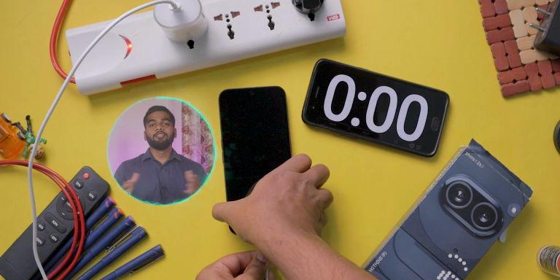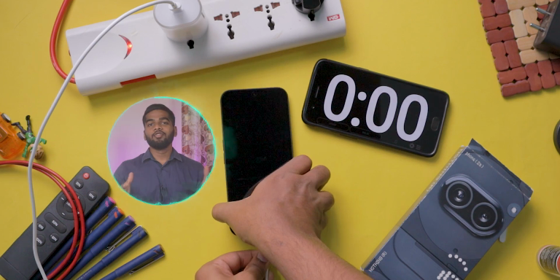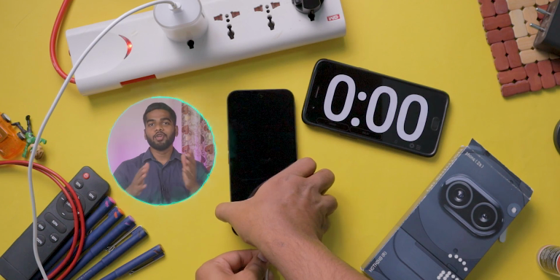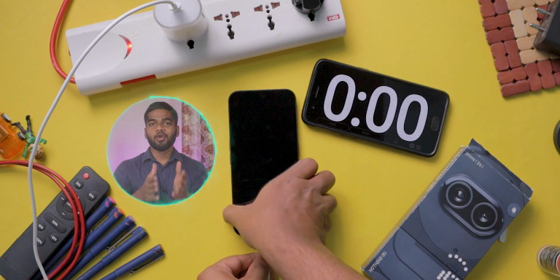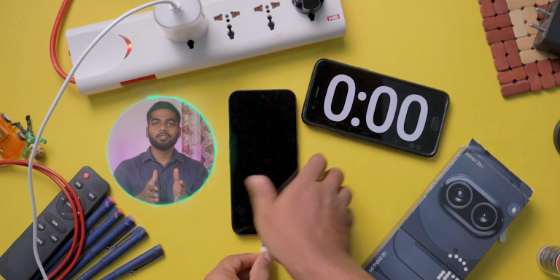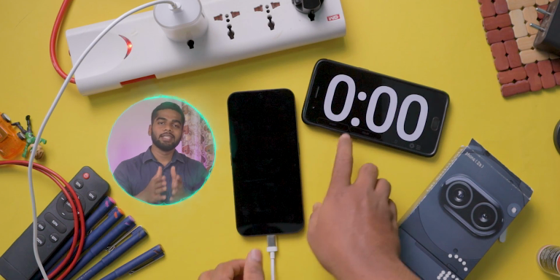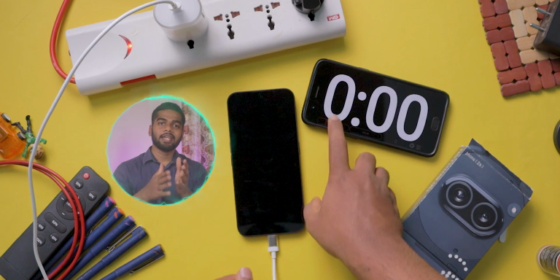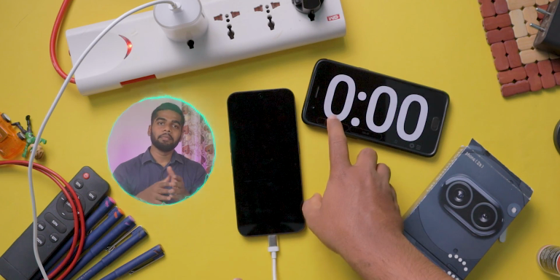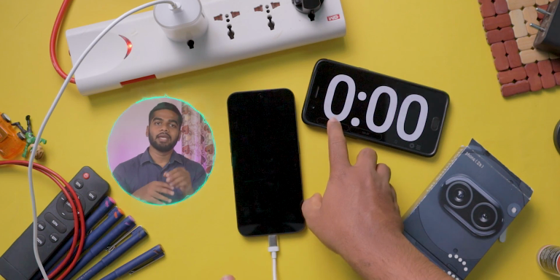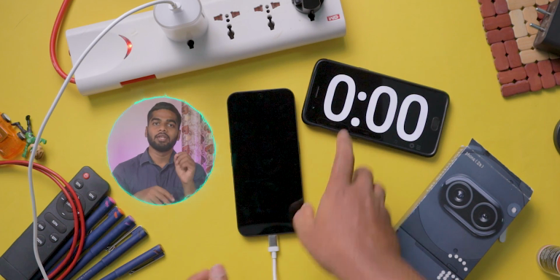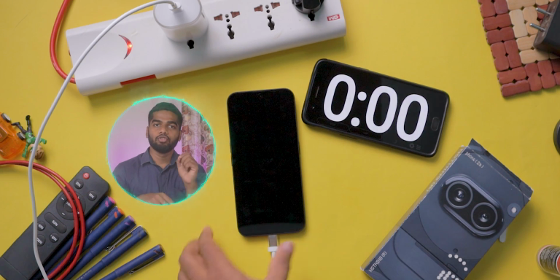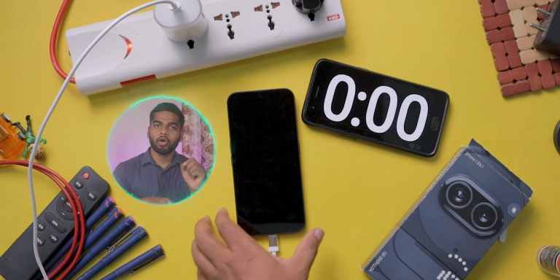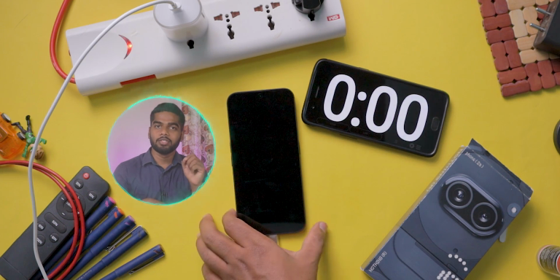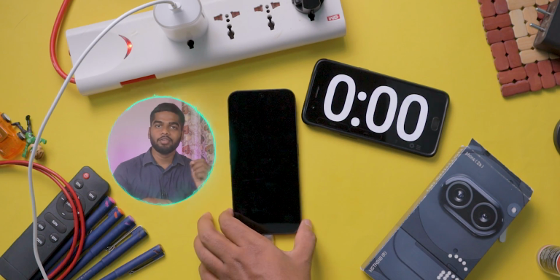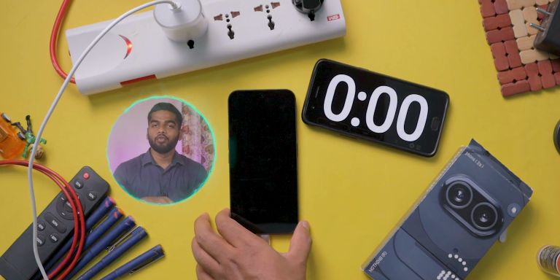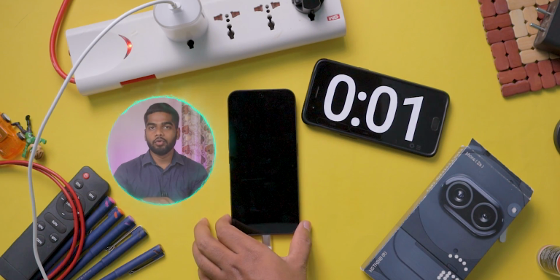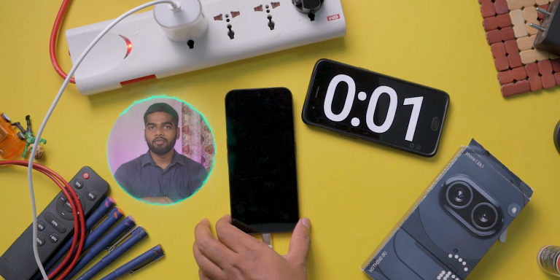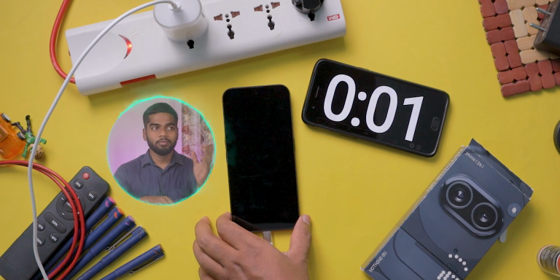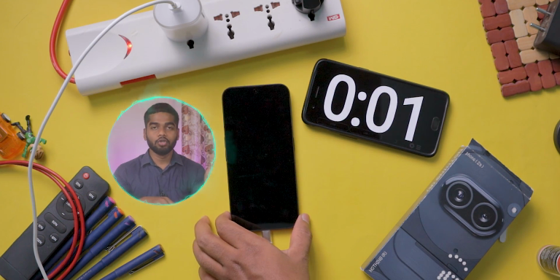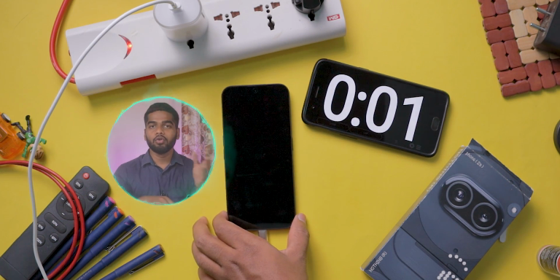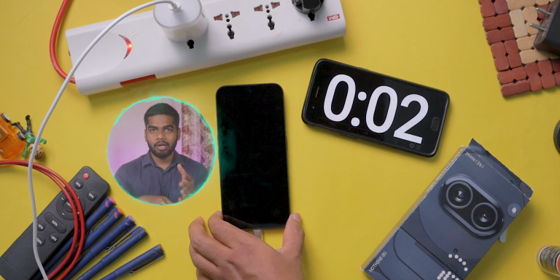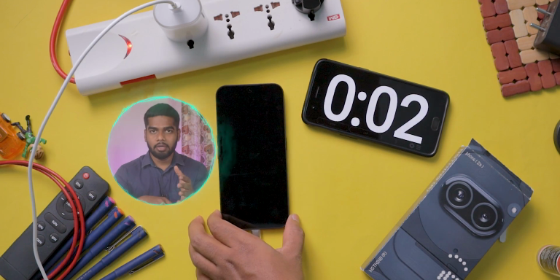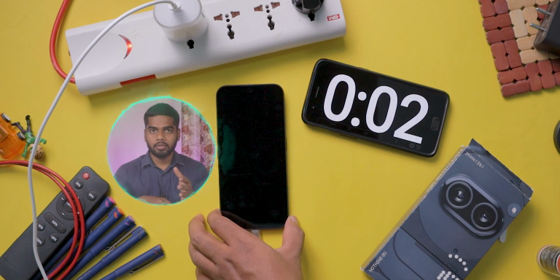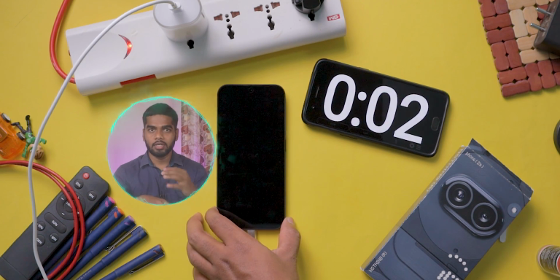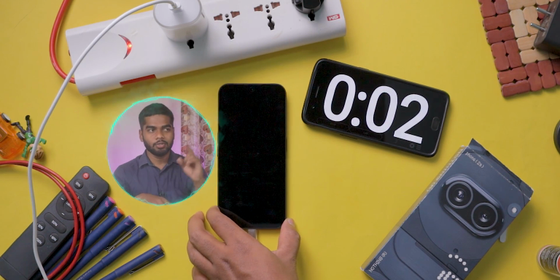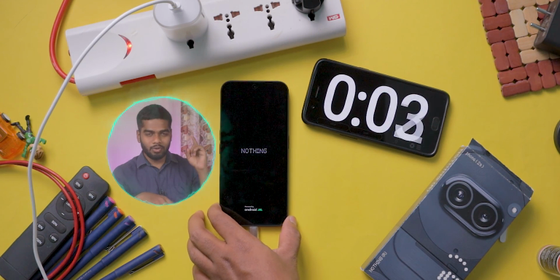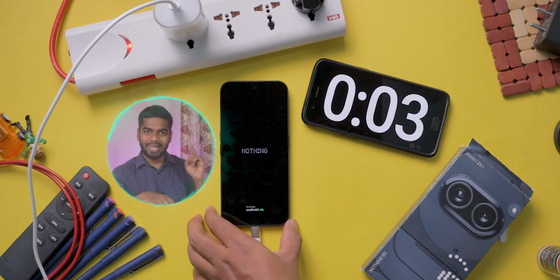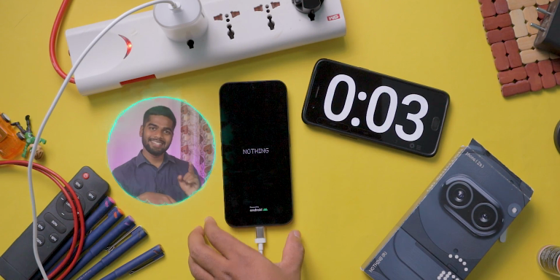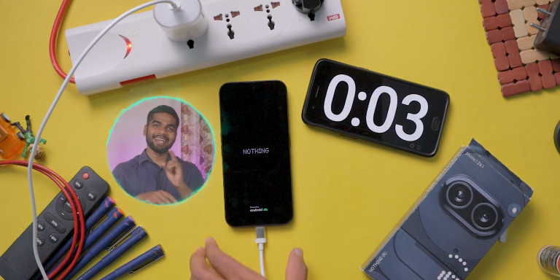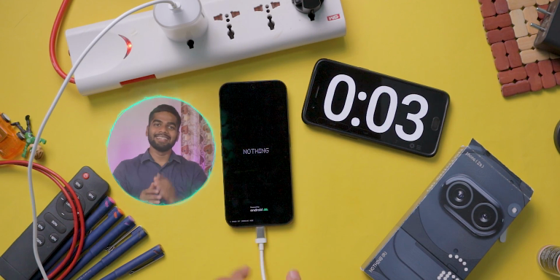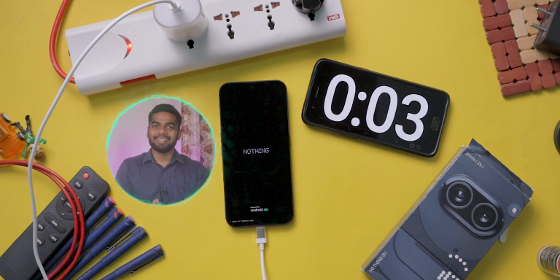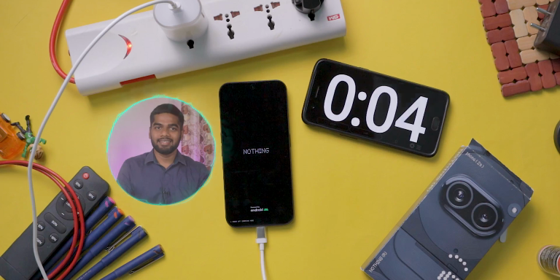In this video you are going to see the time taken to charge the Nothing Phone 2a from 0 to 100%. So let's start the test.